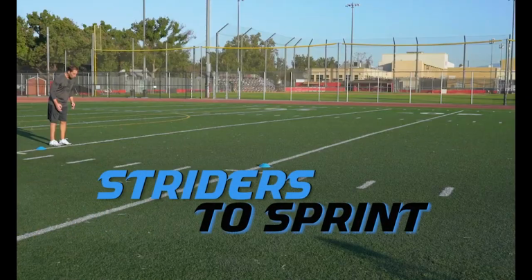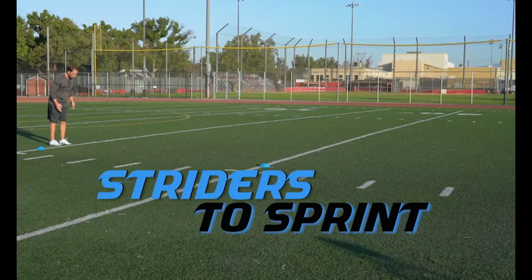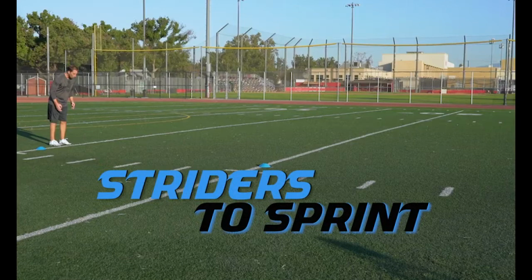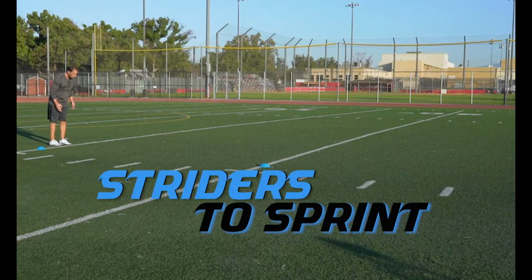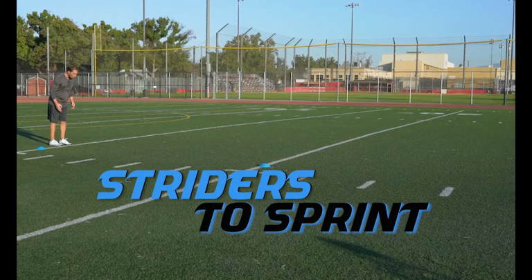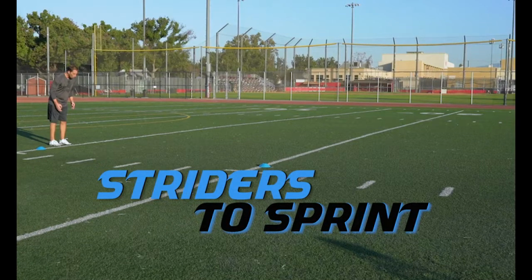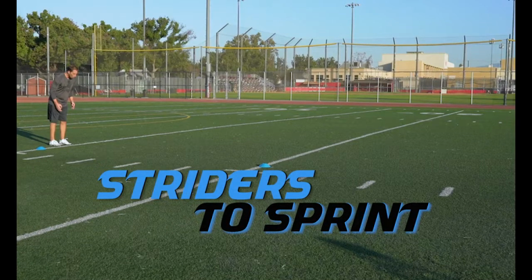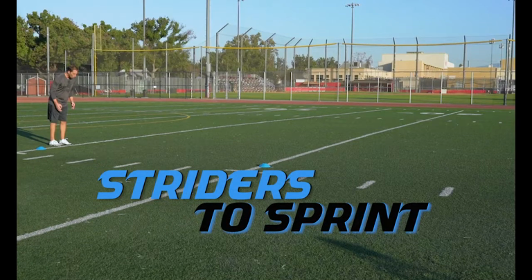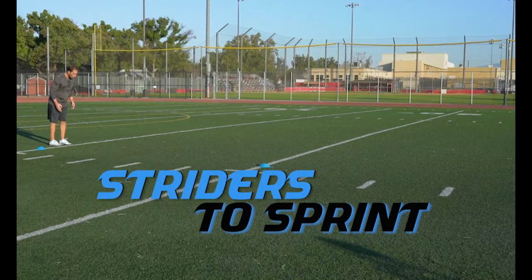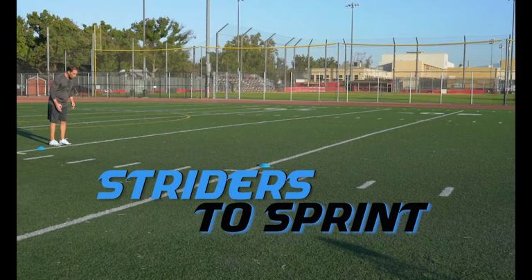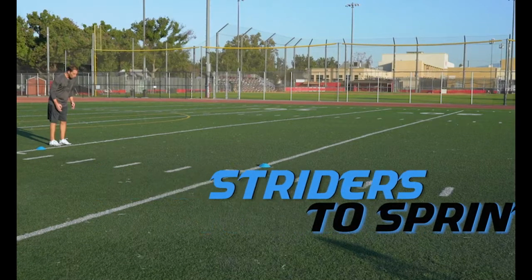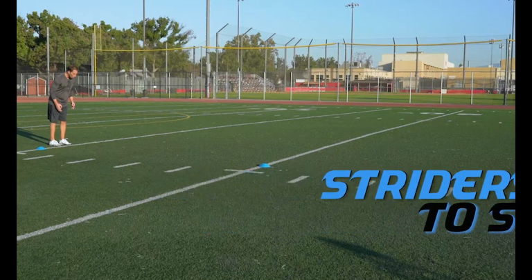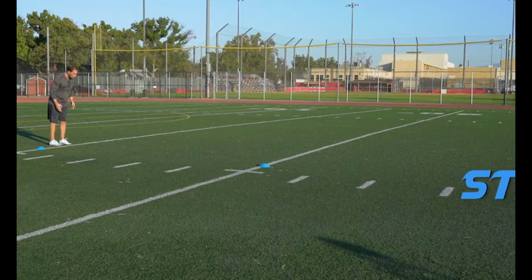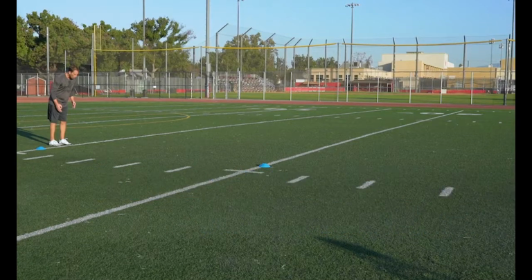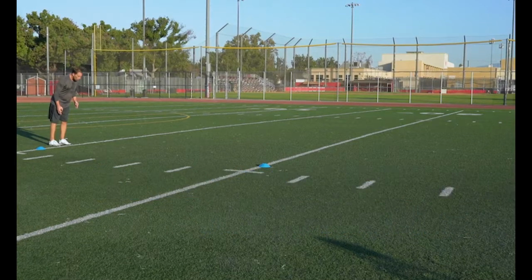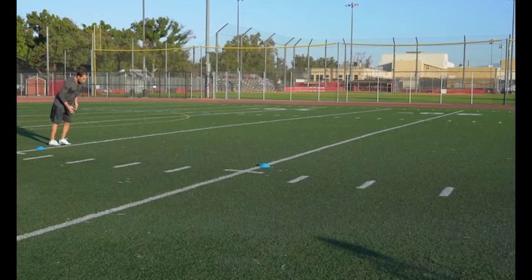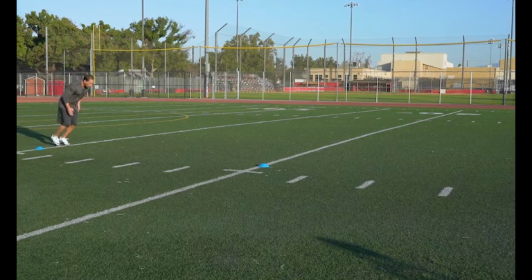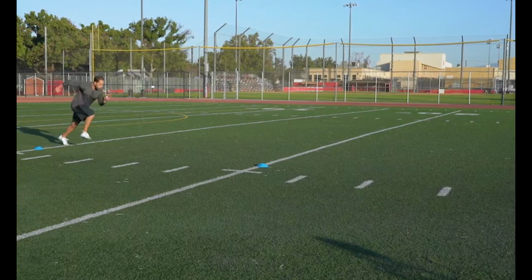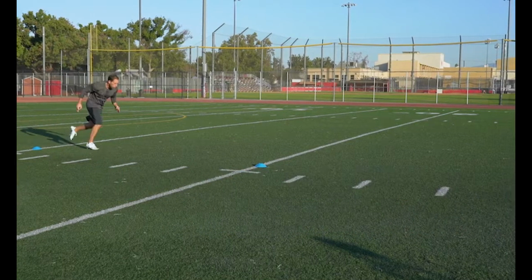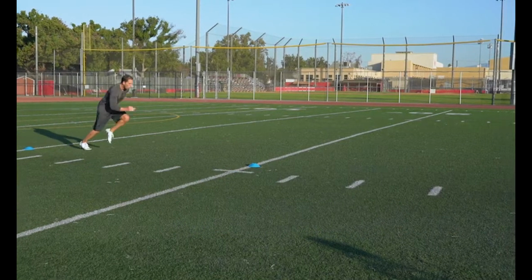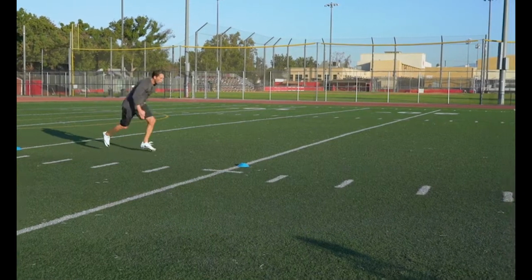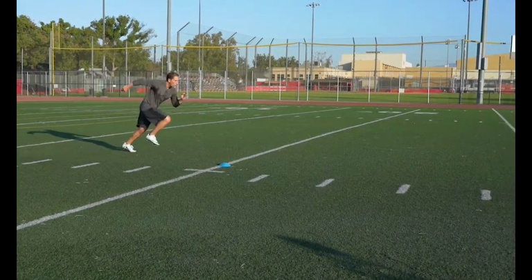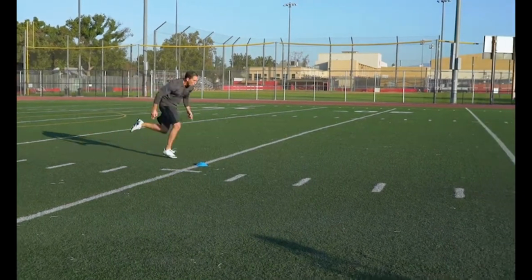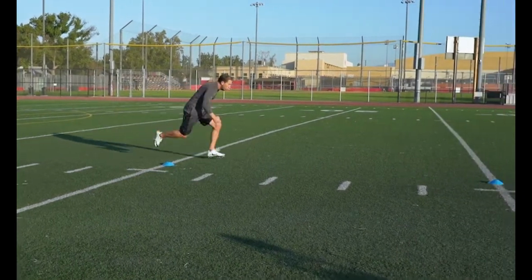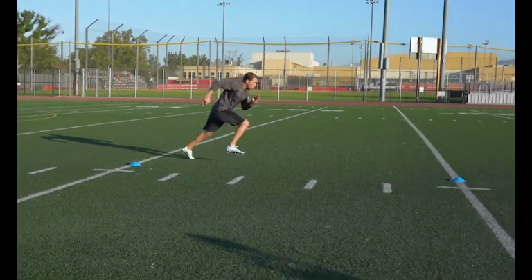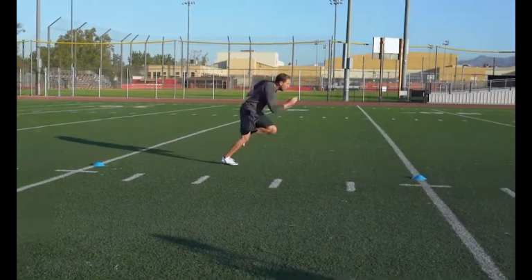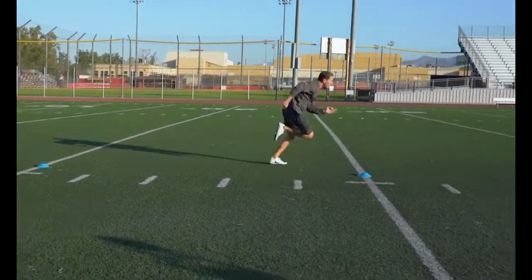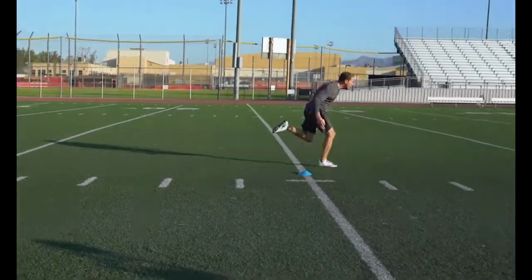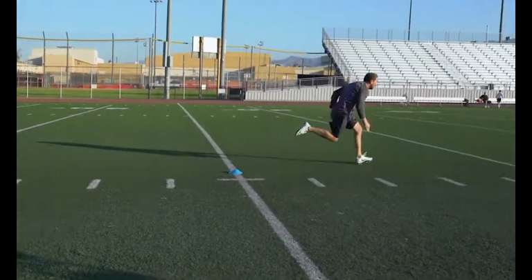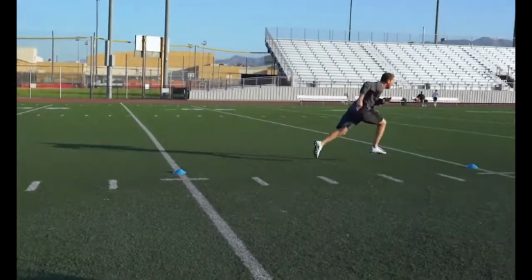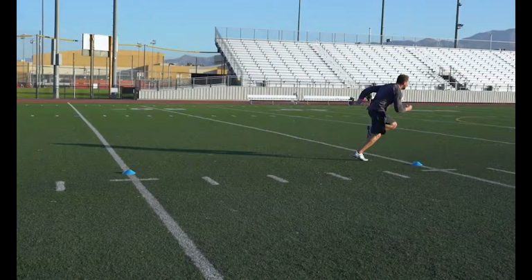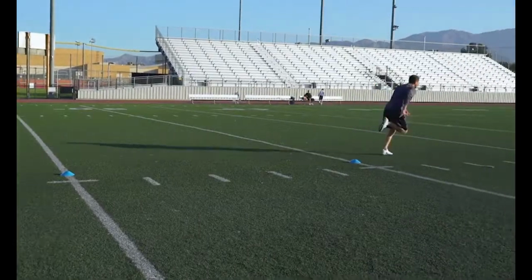Striders to Sprint: This drill forces you to go from long, powerful strides into shorter driving steps.